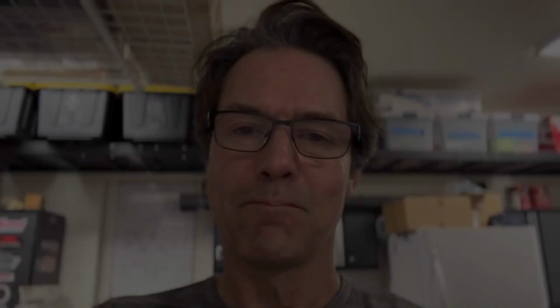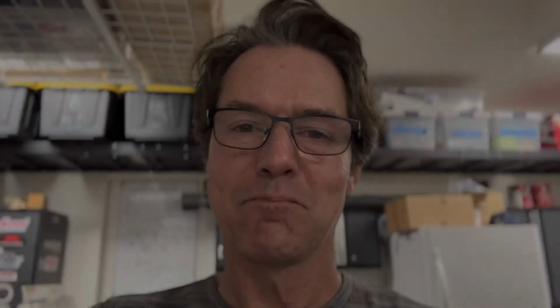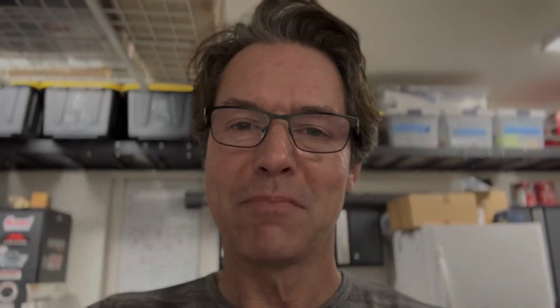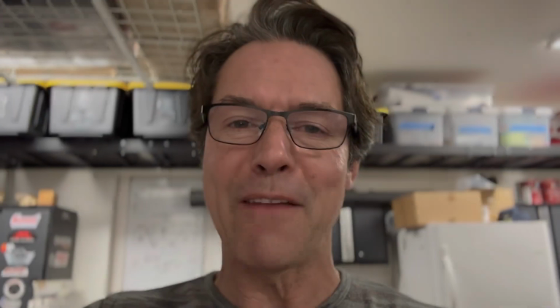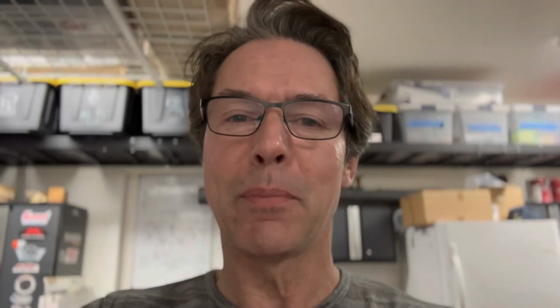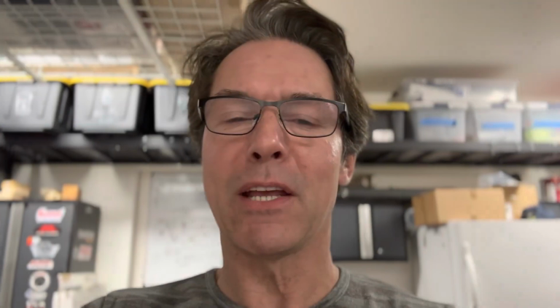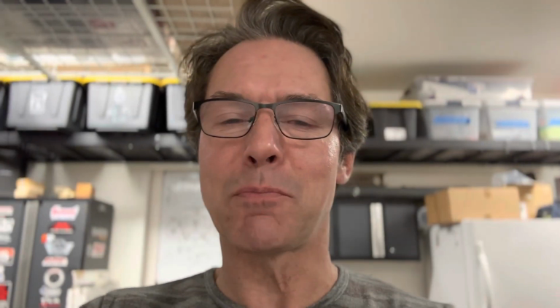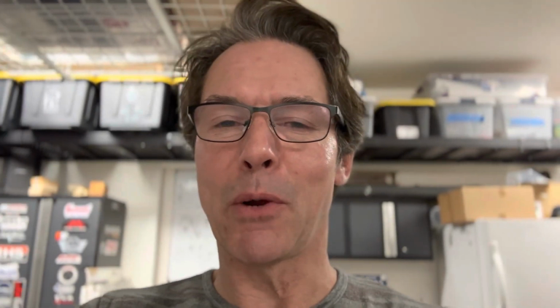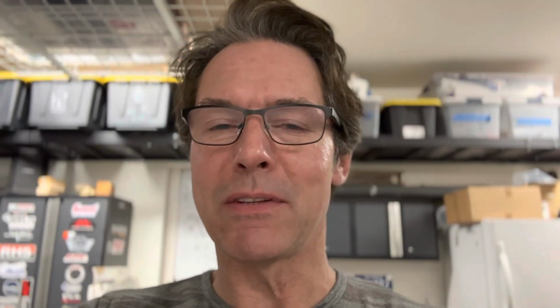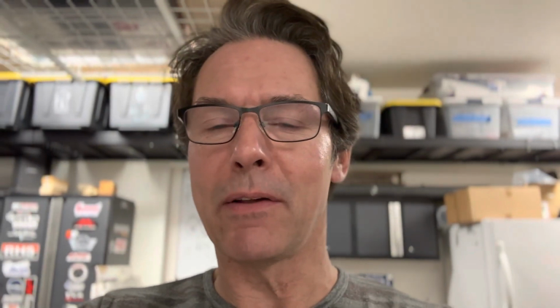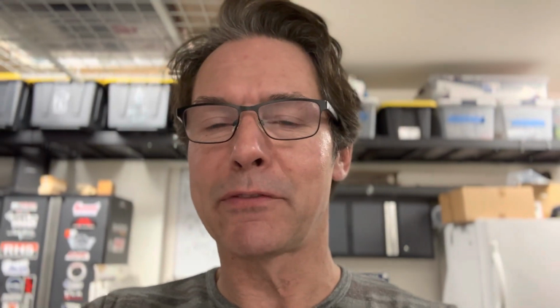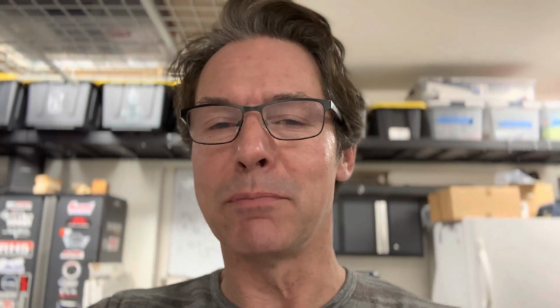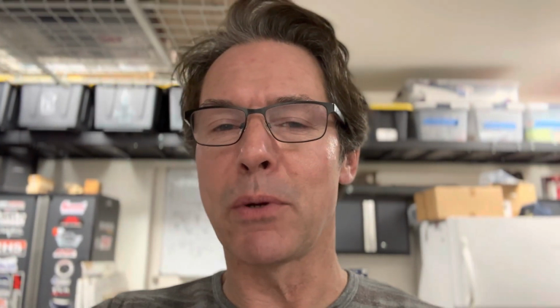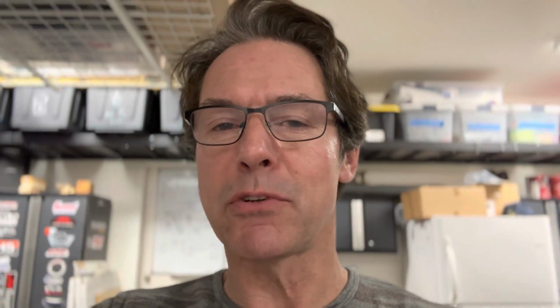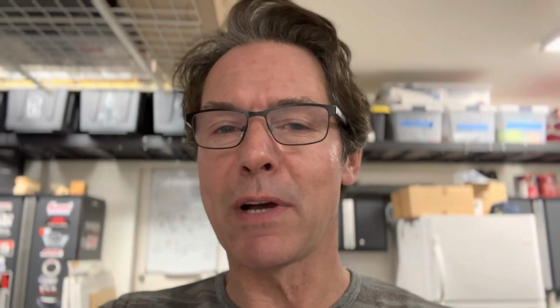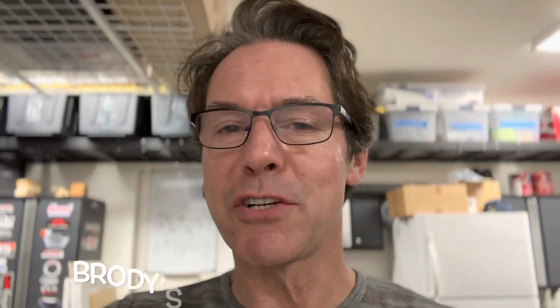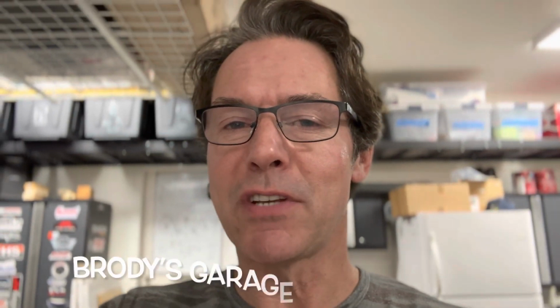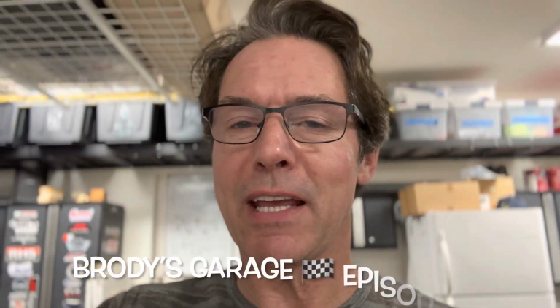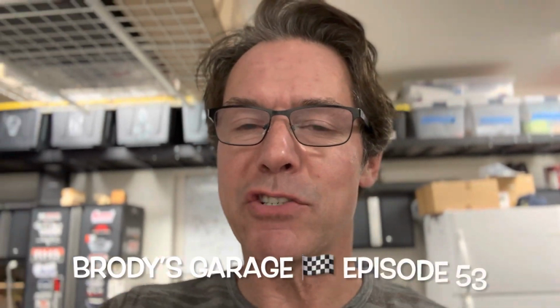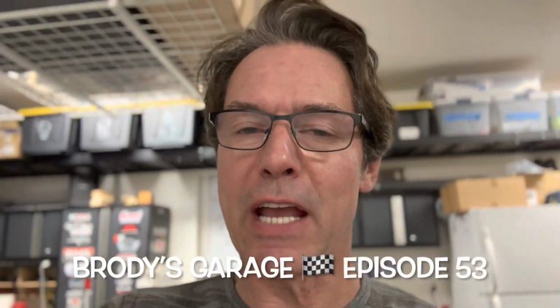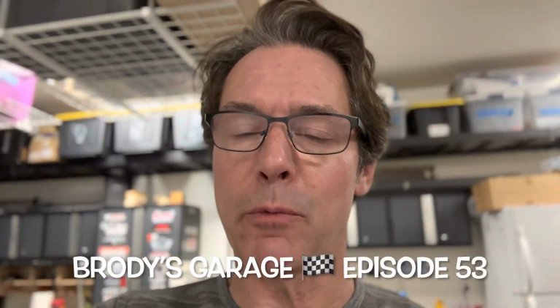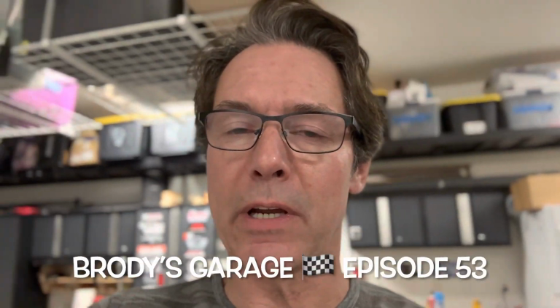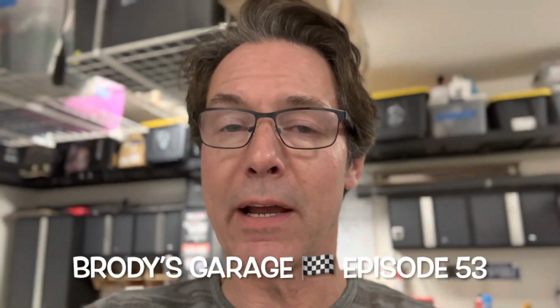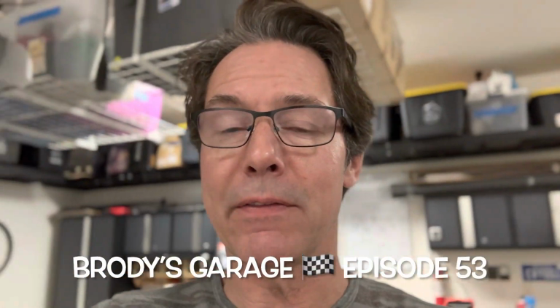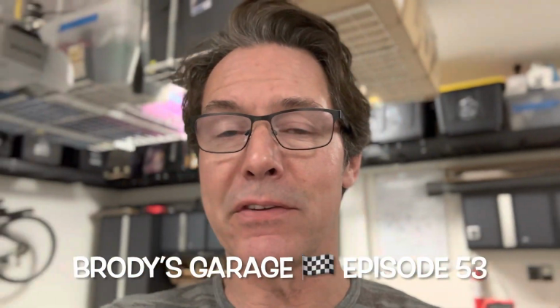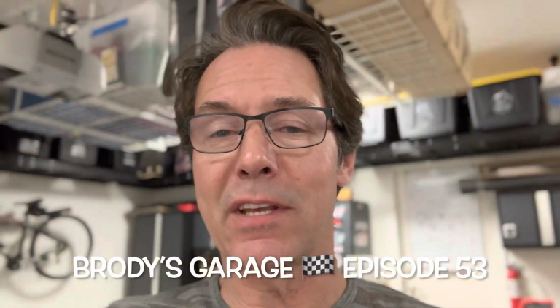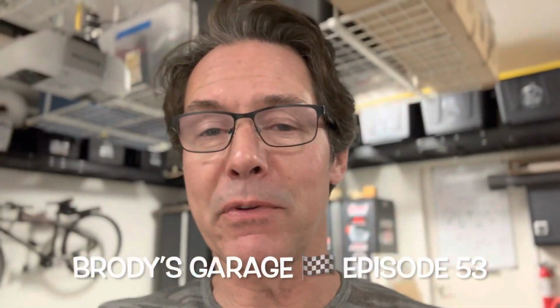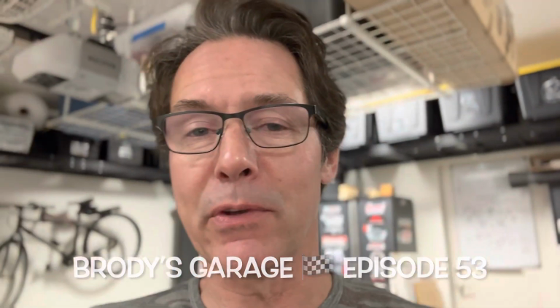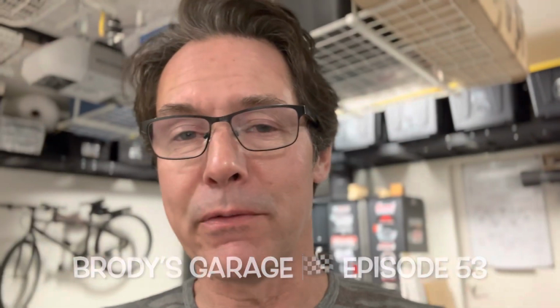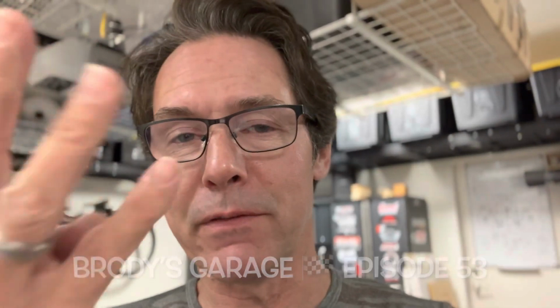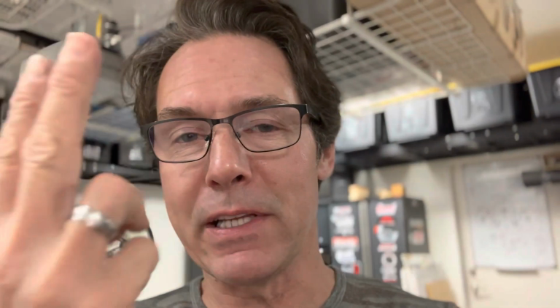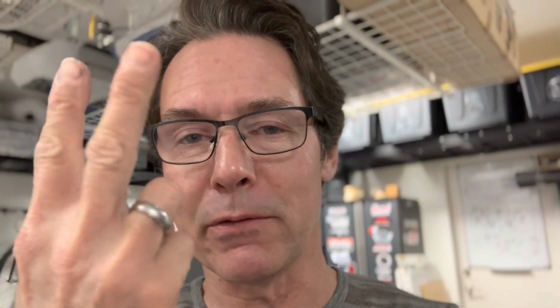Hey everybody, it's Brody Dolanick from Brody's Garage. Today is January 9th. This is episode 53.